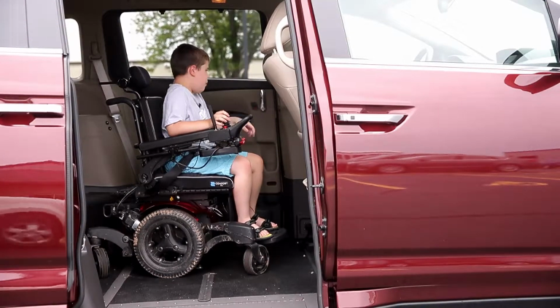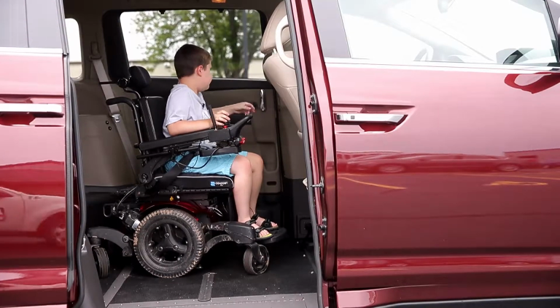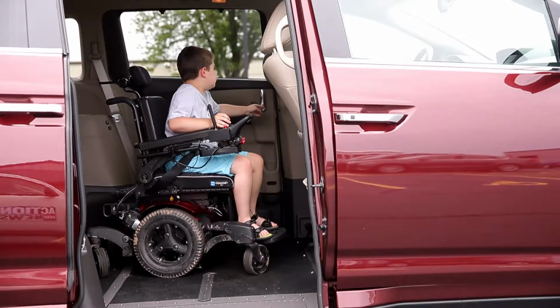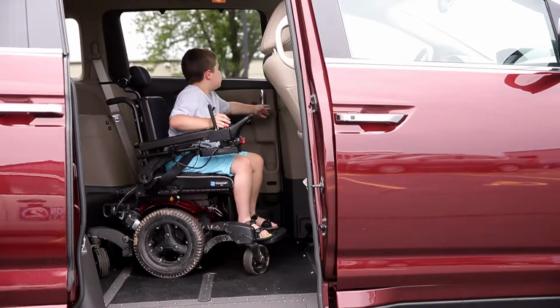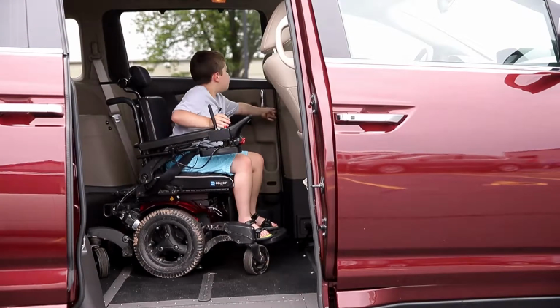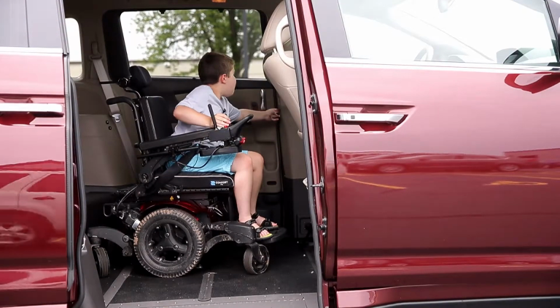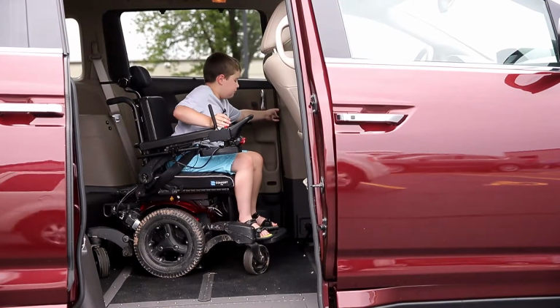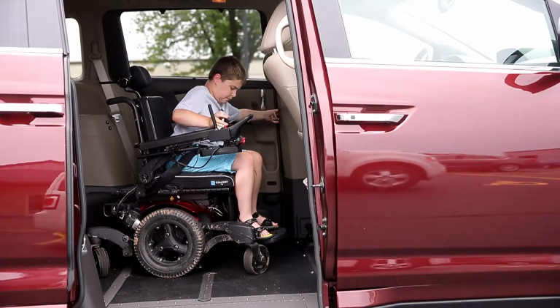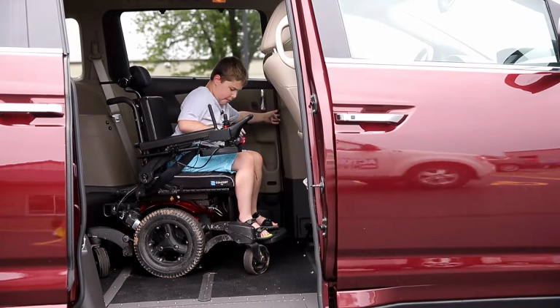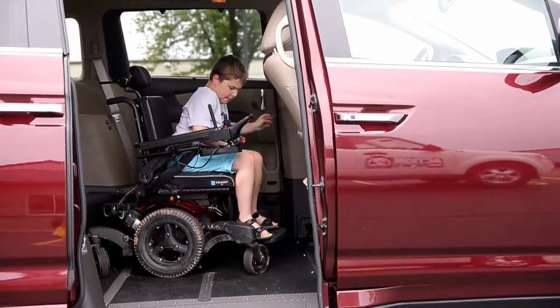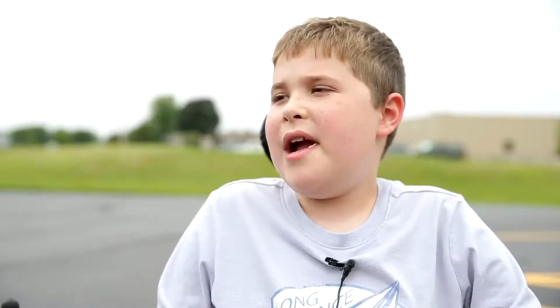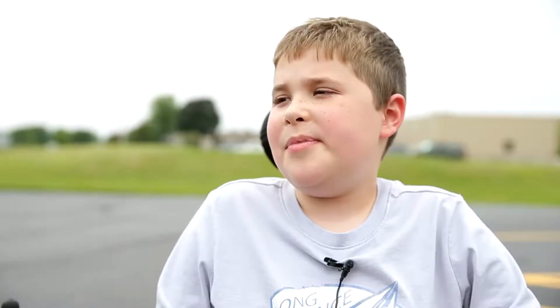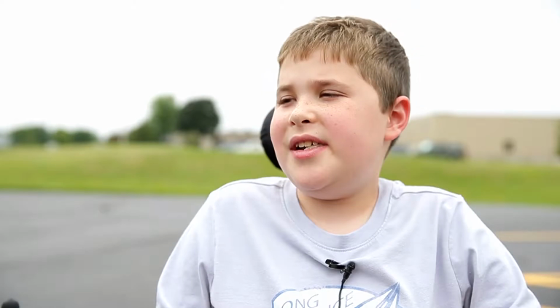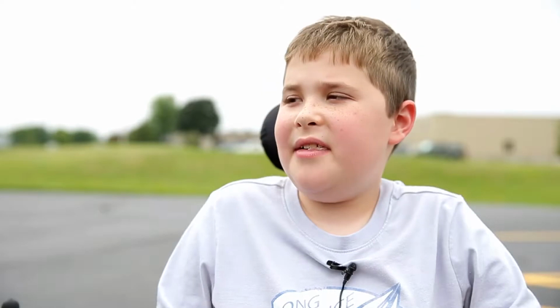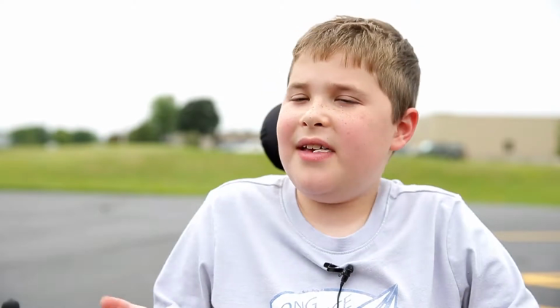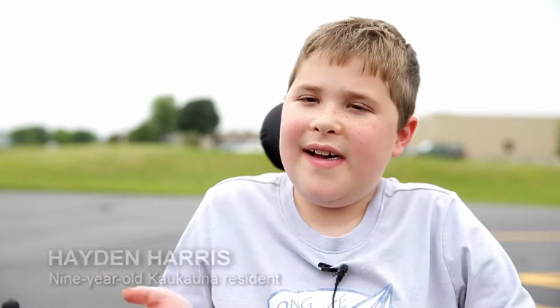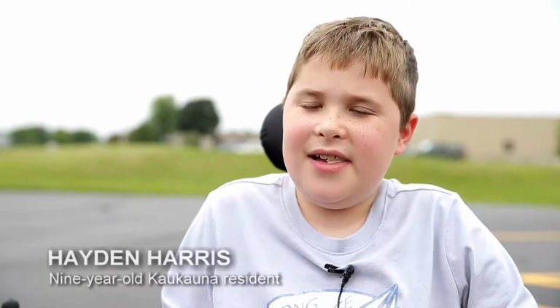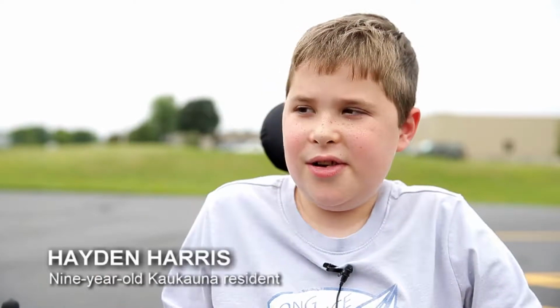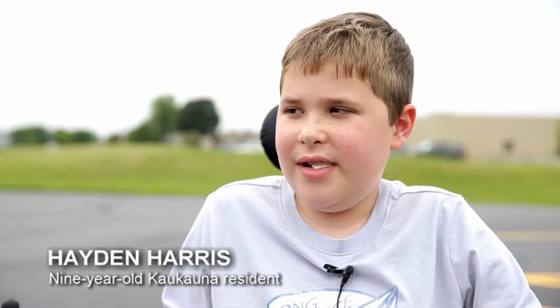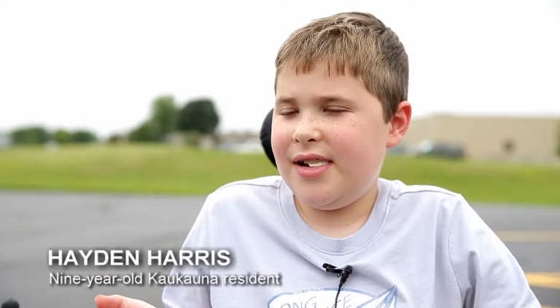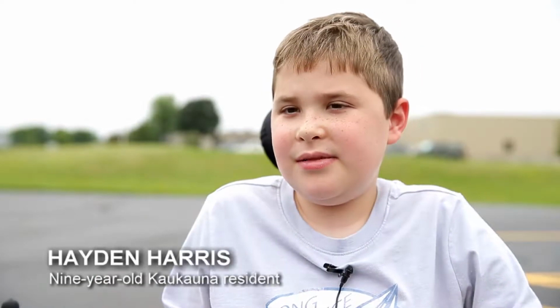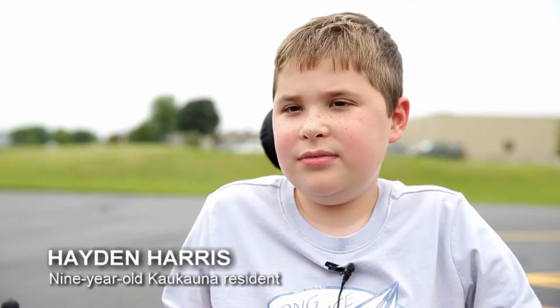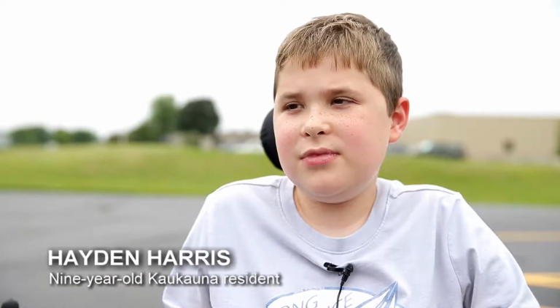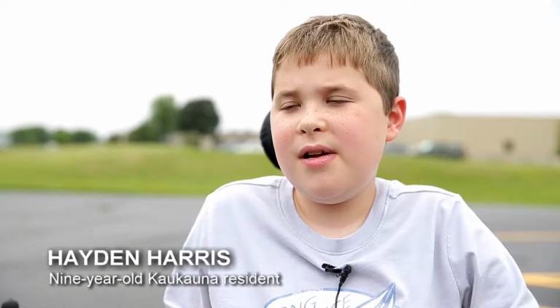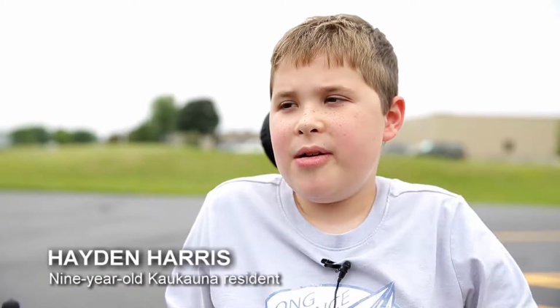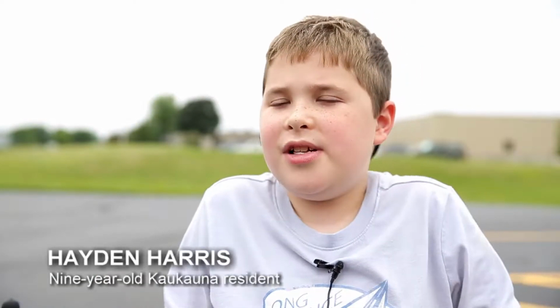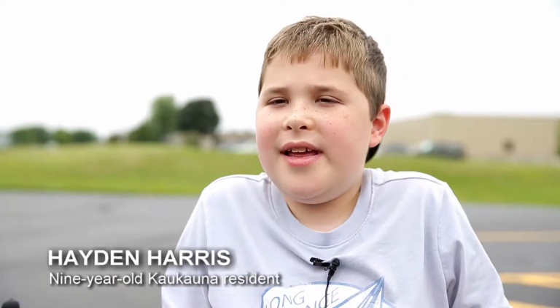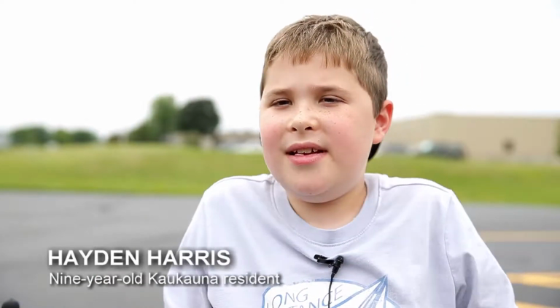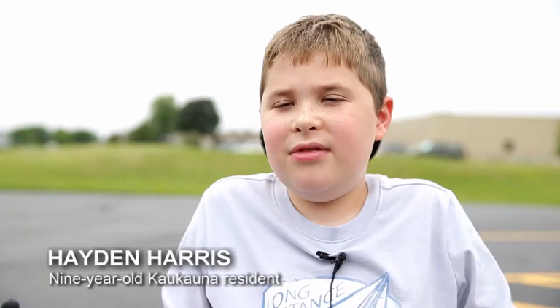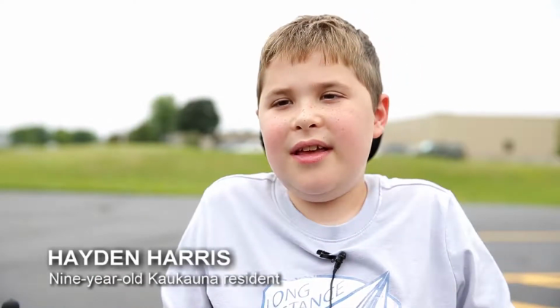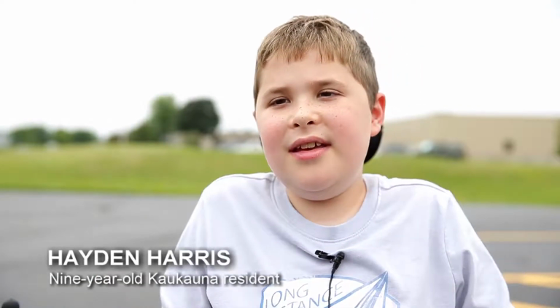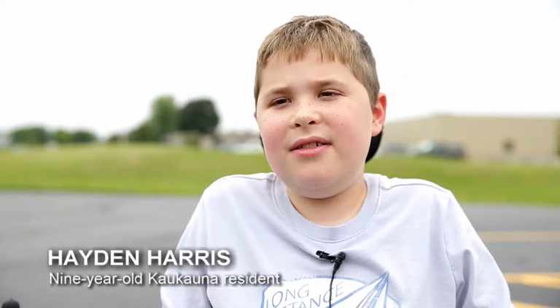It's really cool. There's a ramp in it and I can go in it pretty easily.